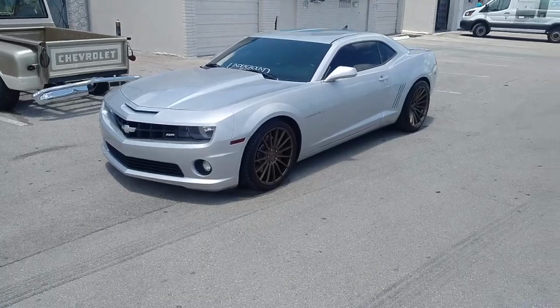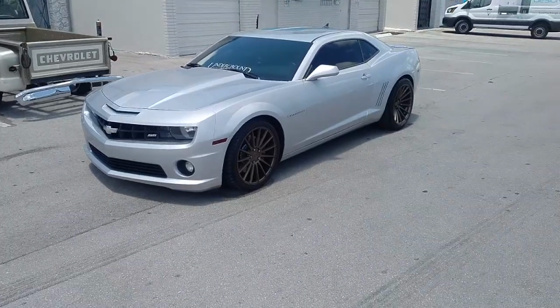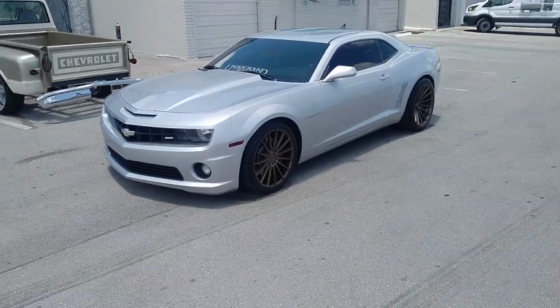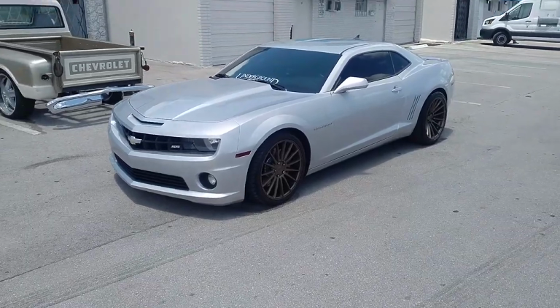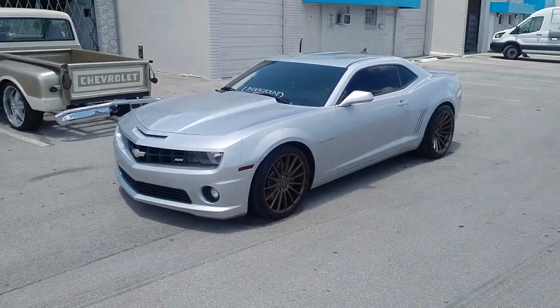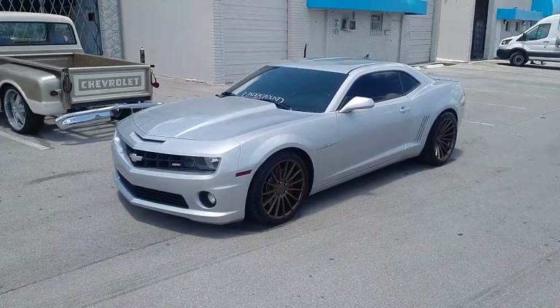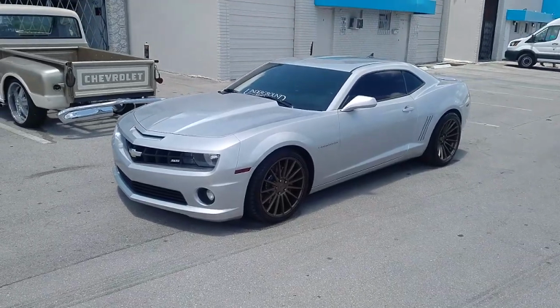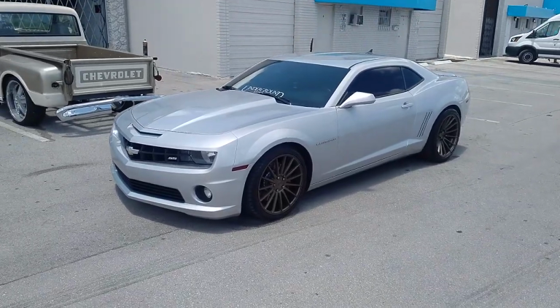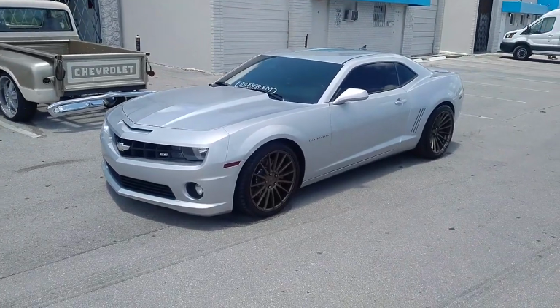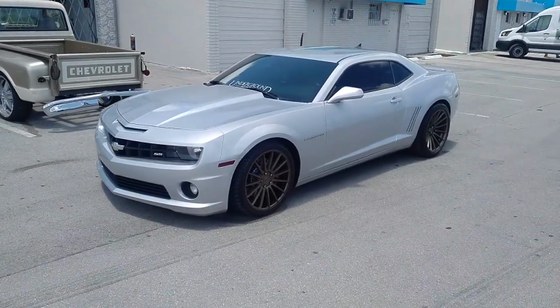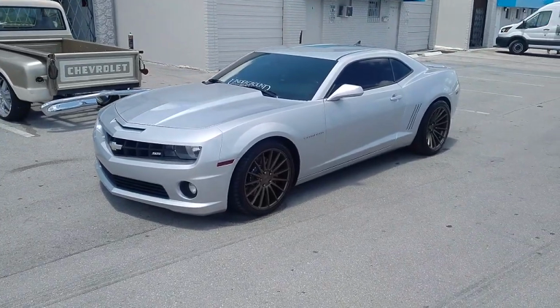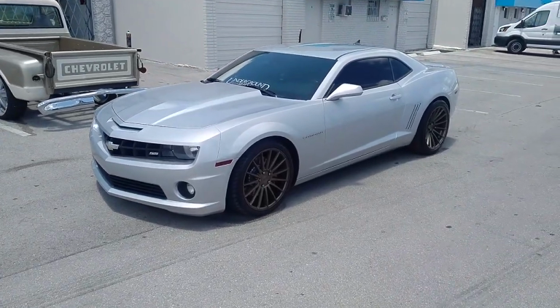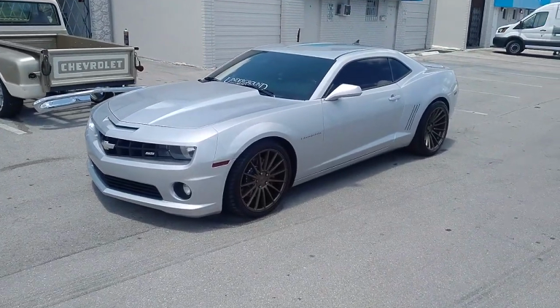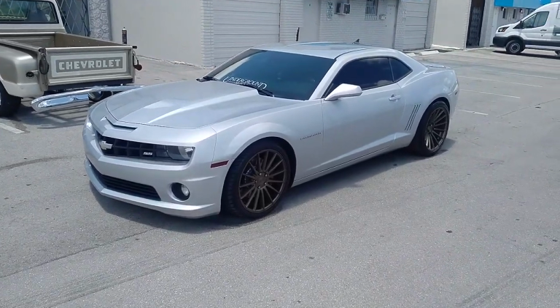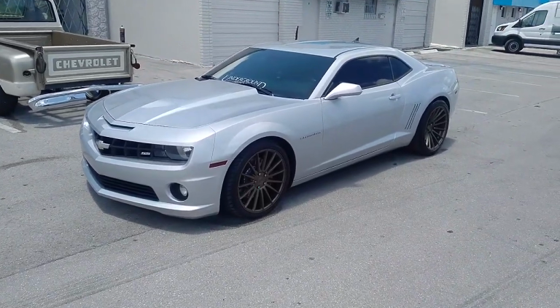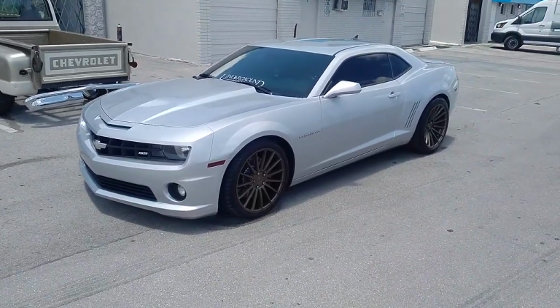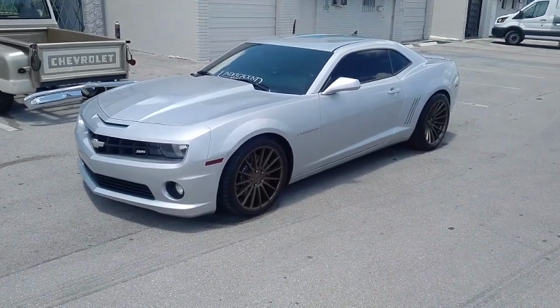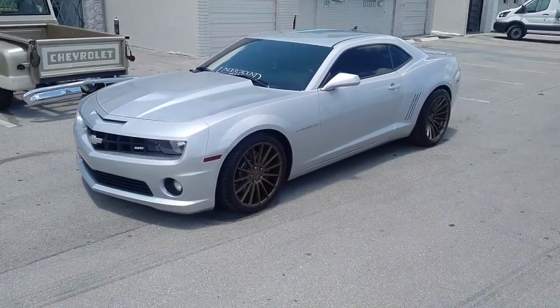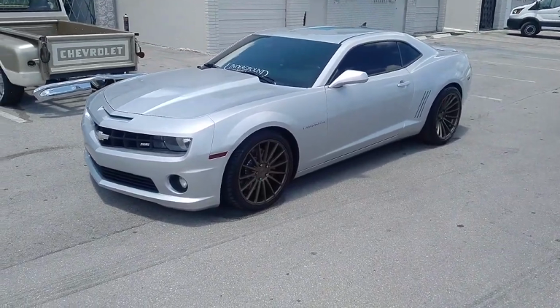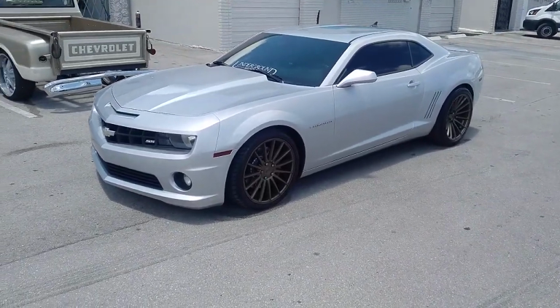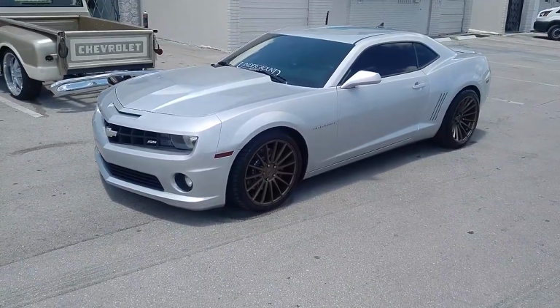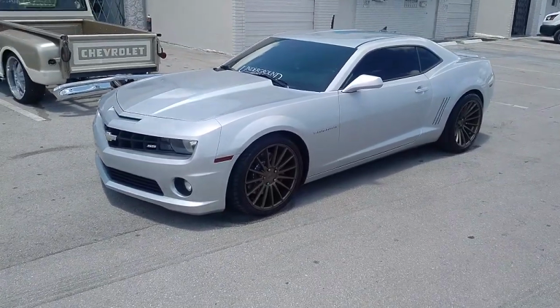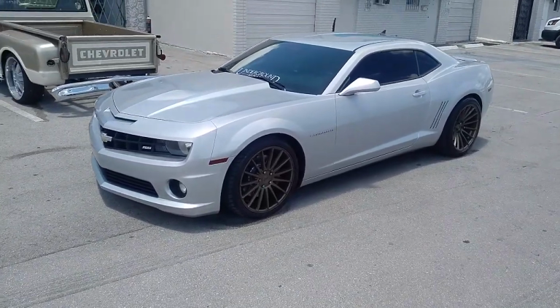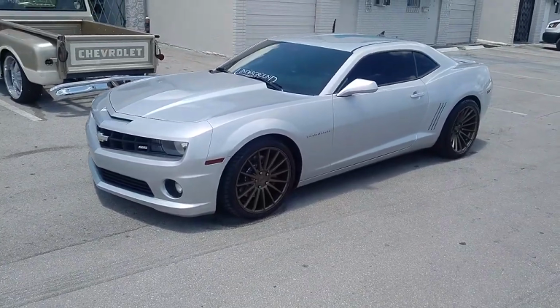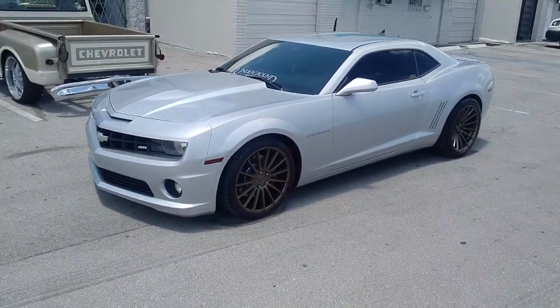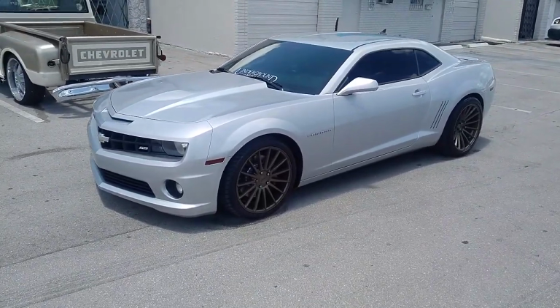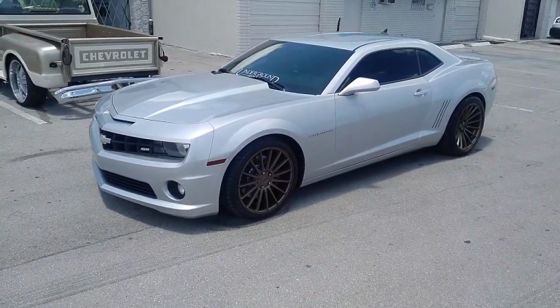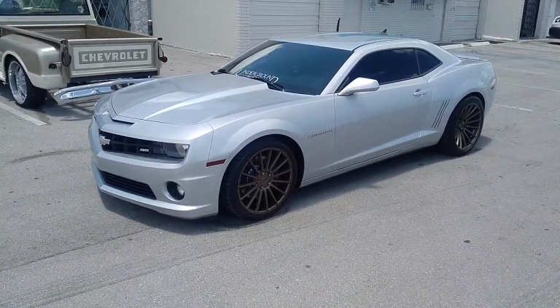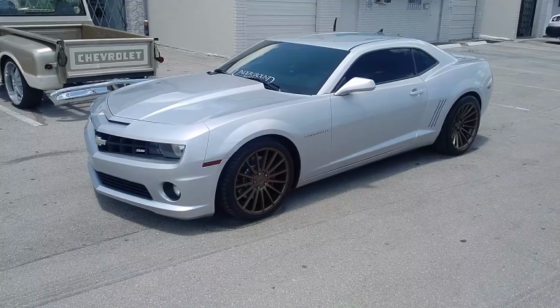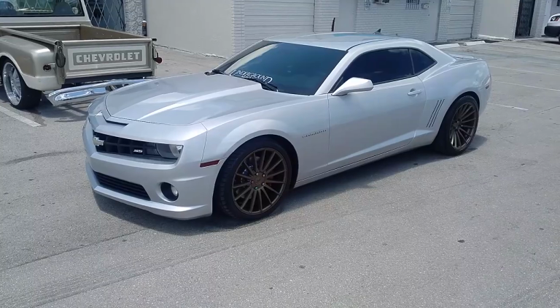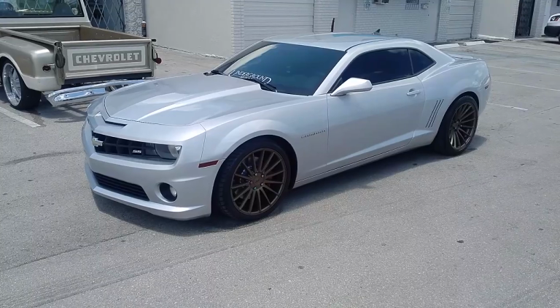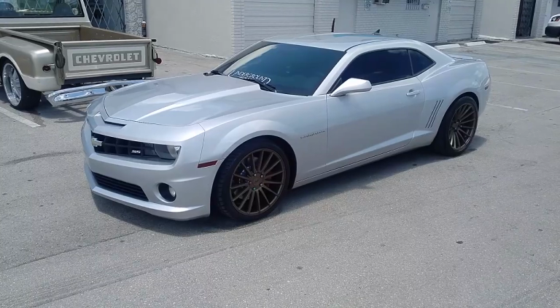This is your boy KB from Dubs and Tires TV at DubsandTires.com. Tires and wheels are shipped to your door.